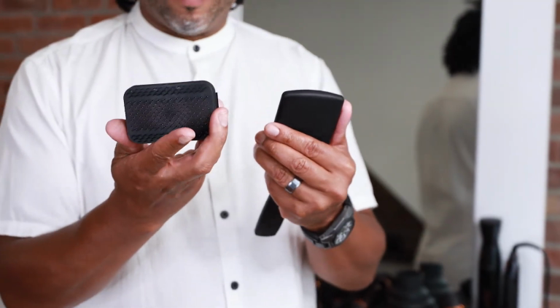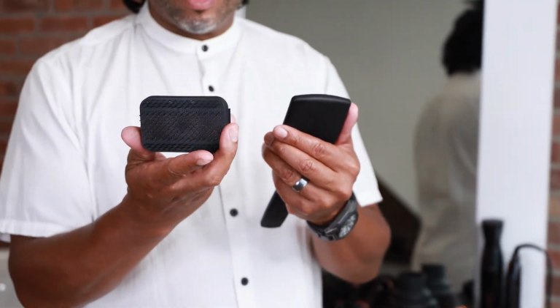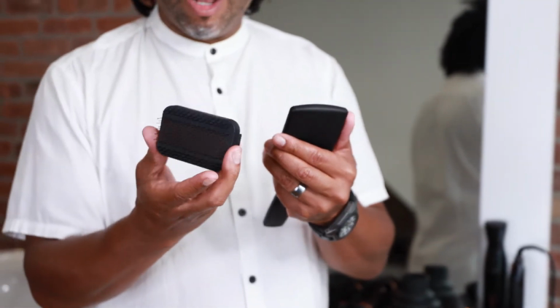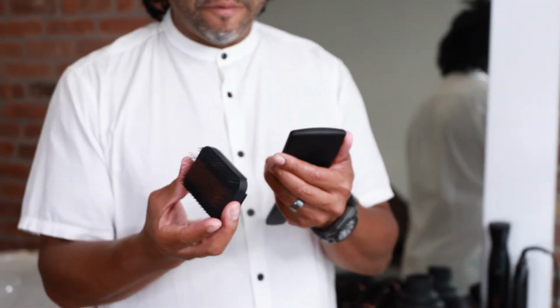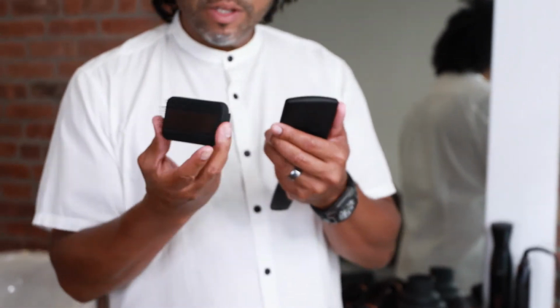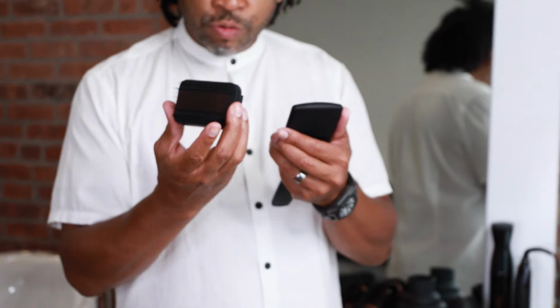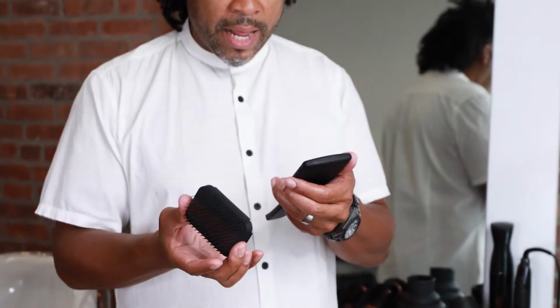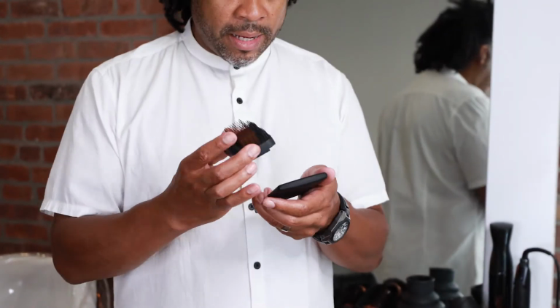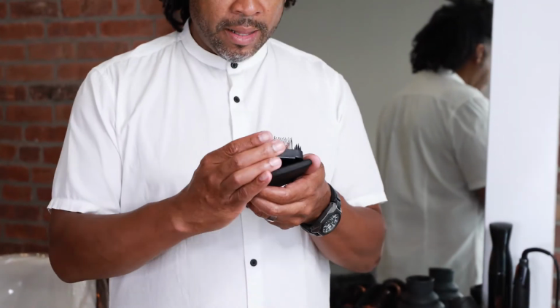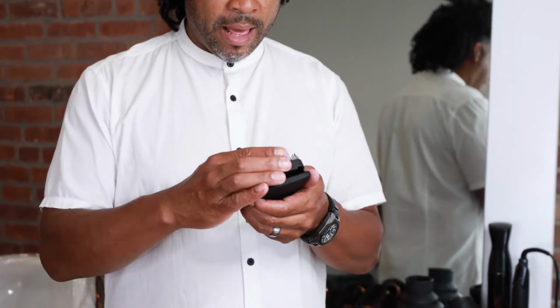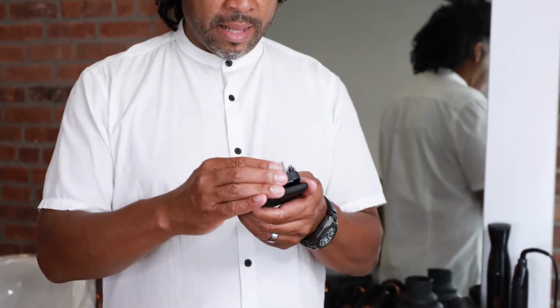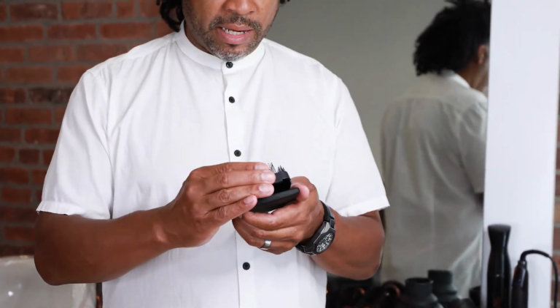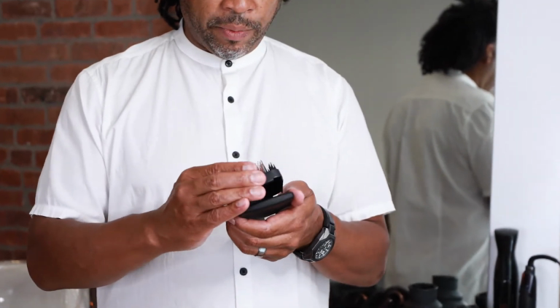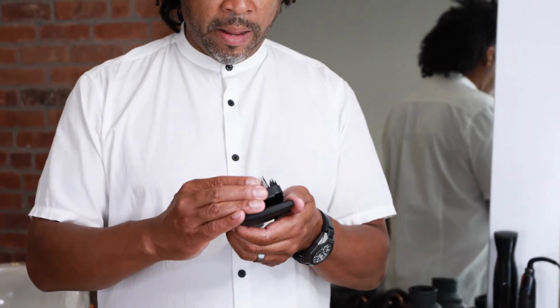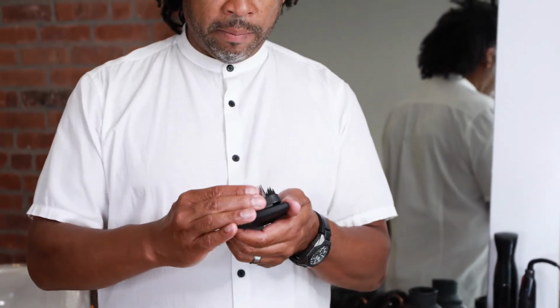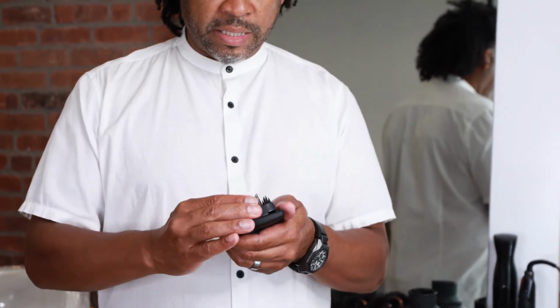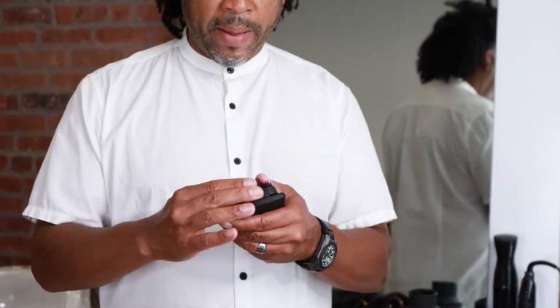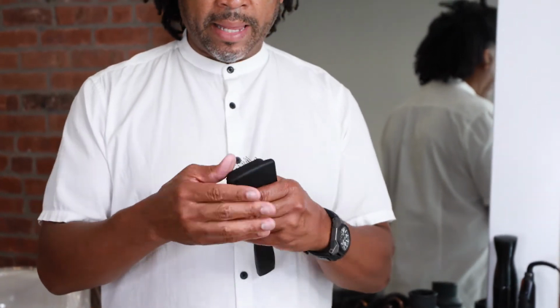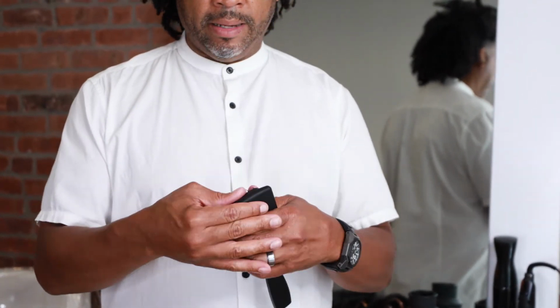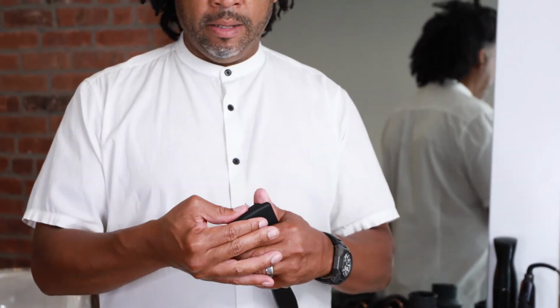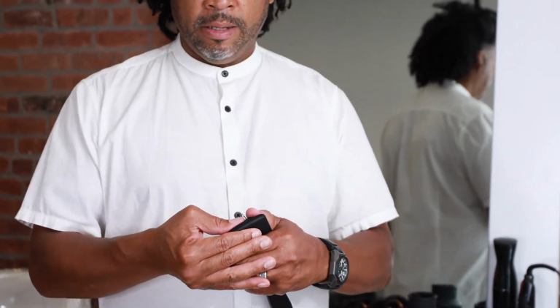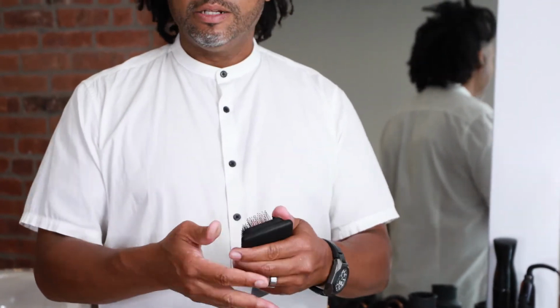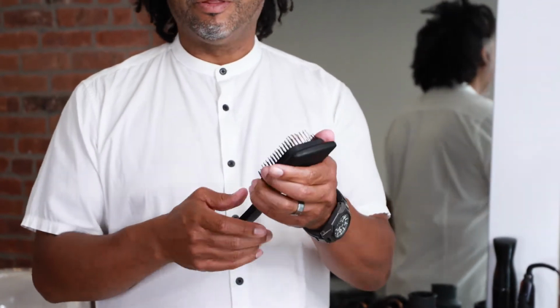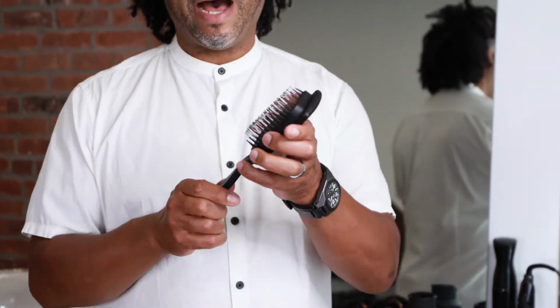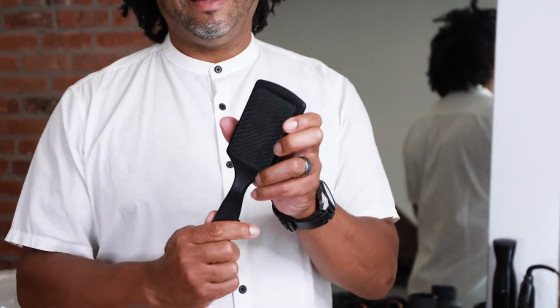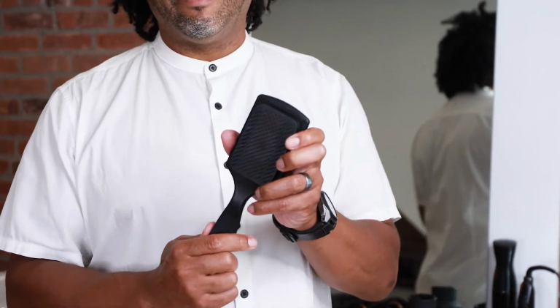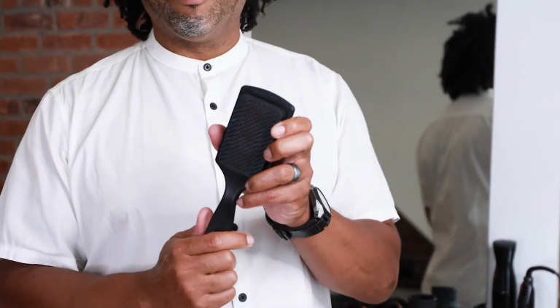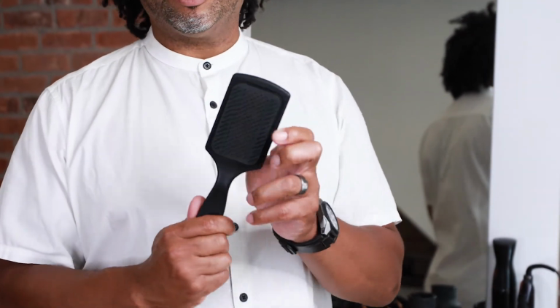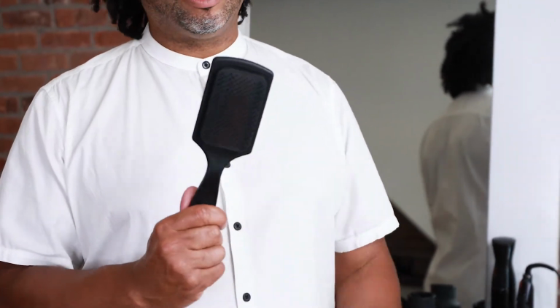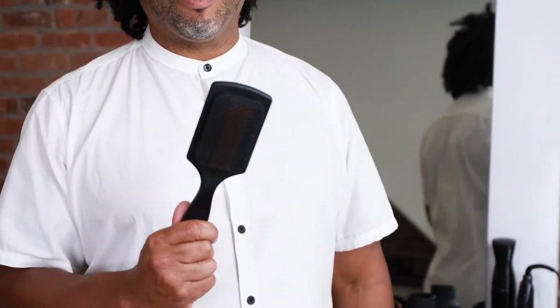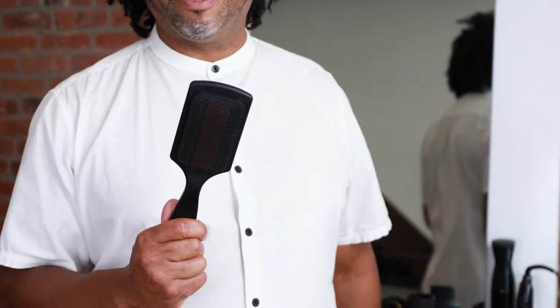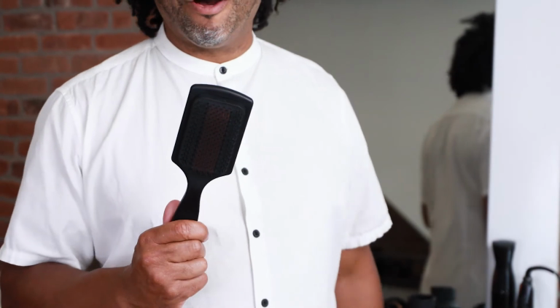When you're finished, rinse it off, dry it, and then simply place it back into the body of the brush and you're ready to go.